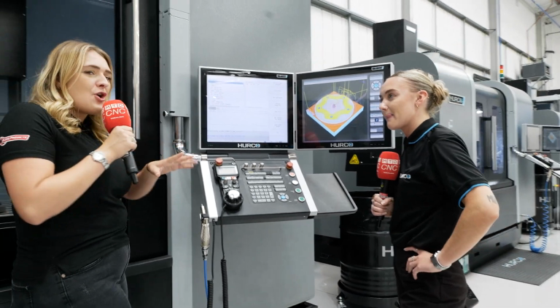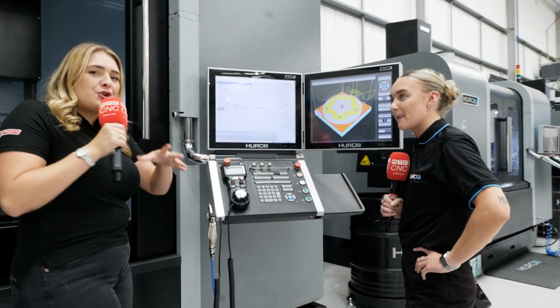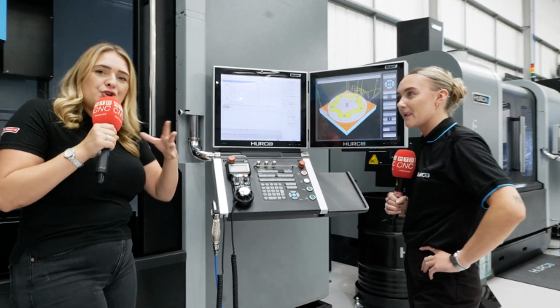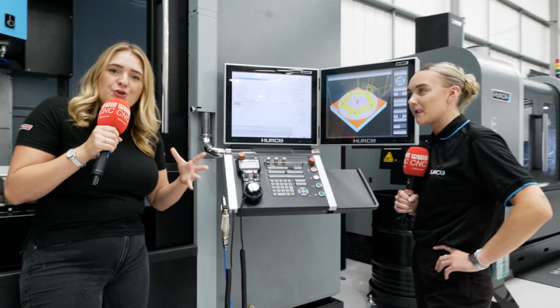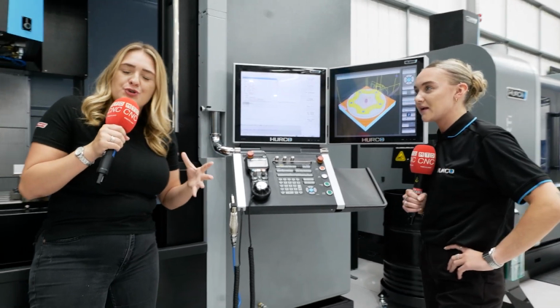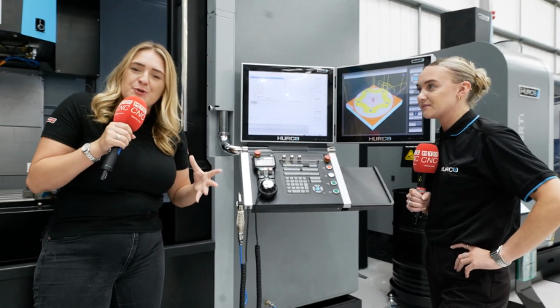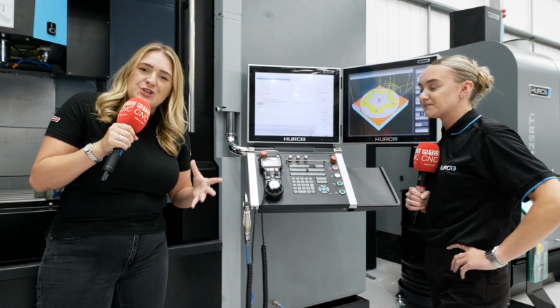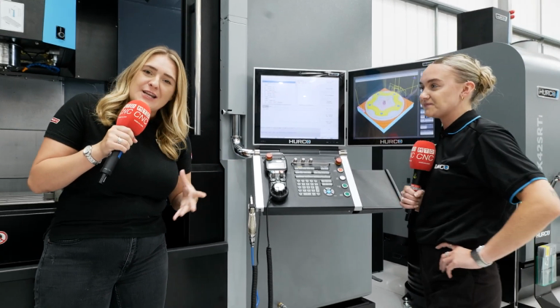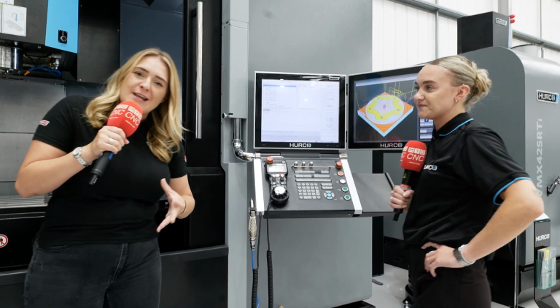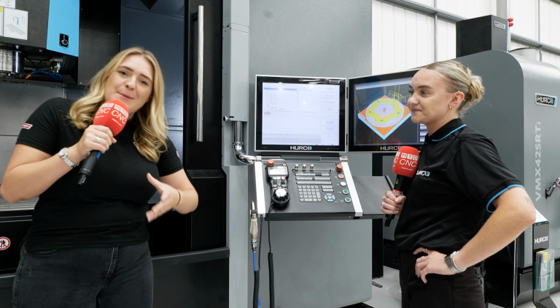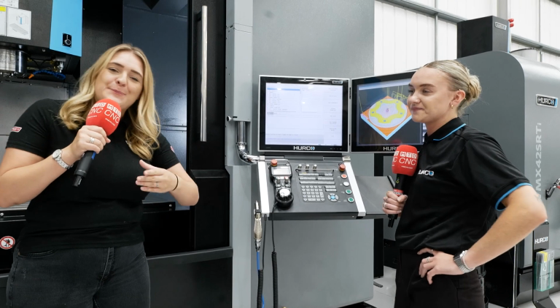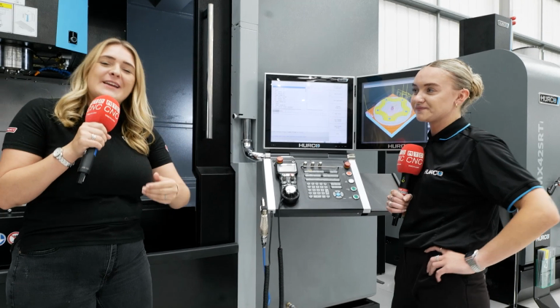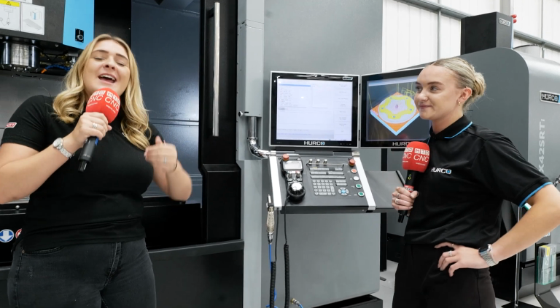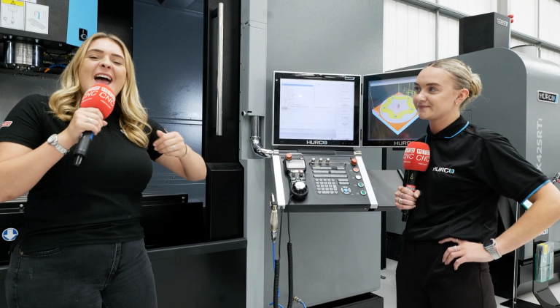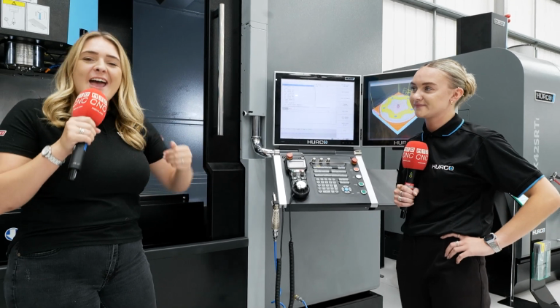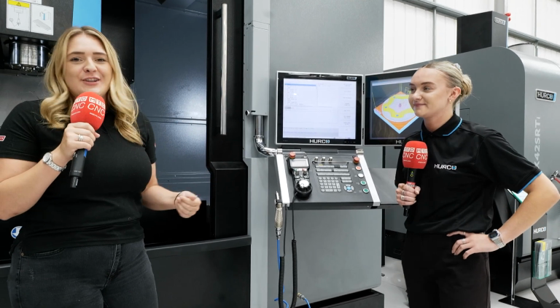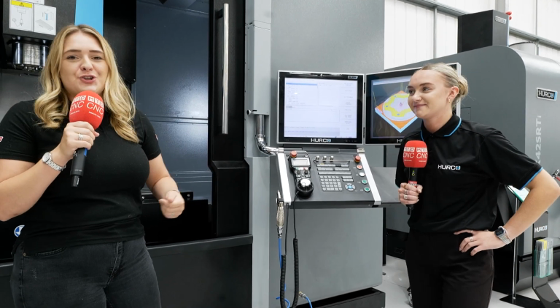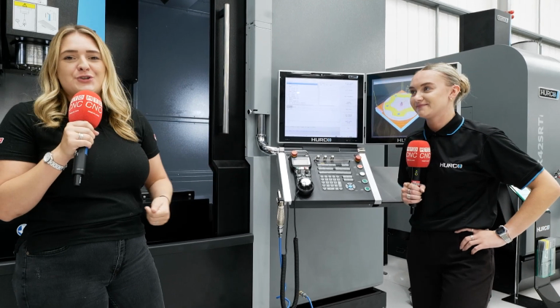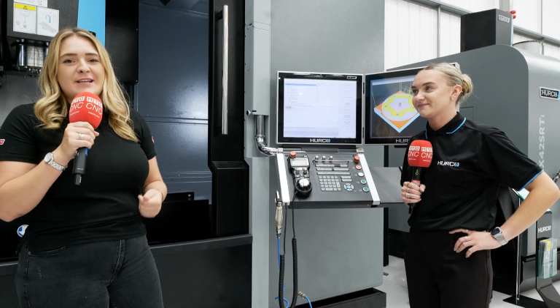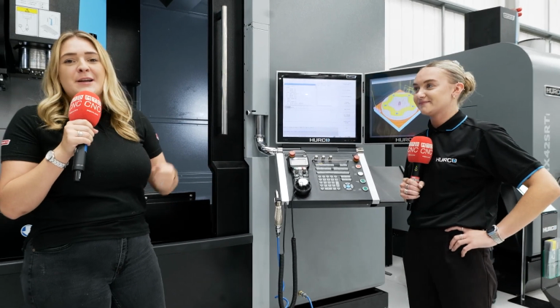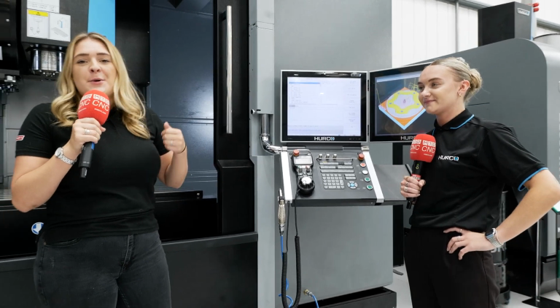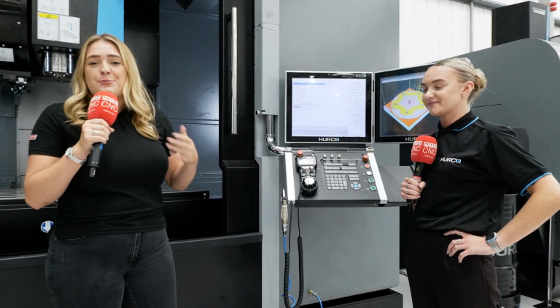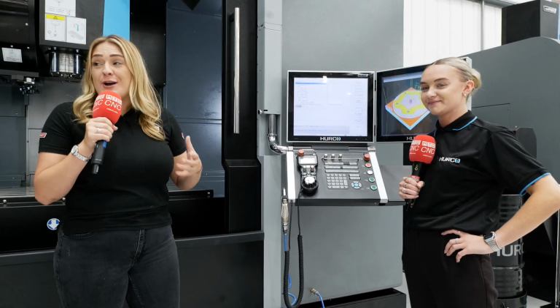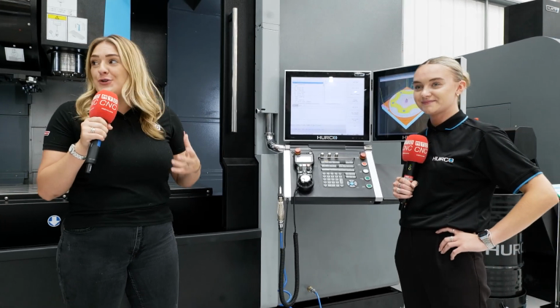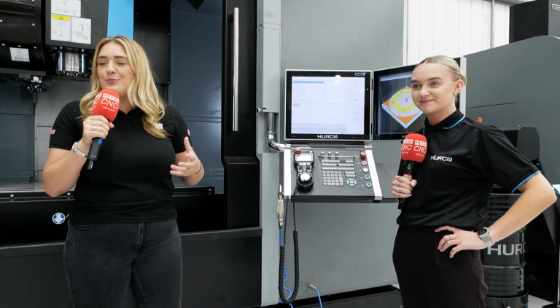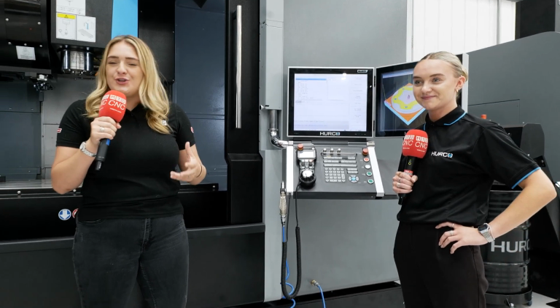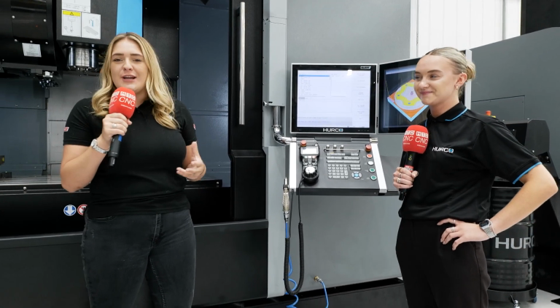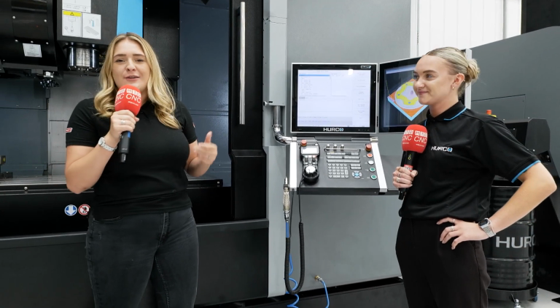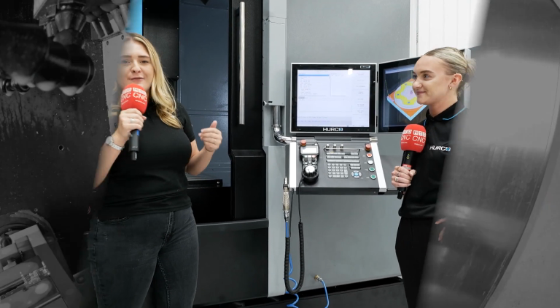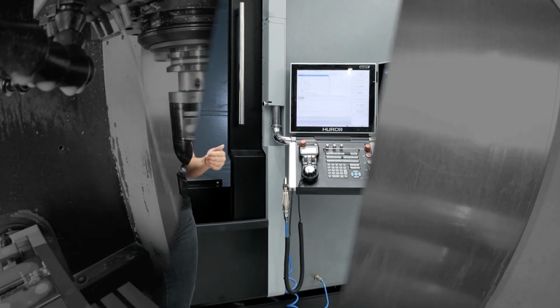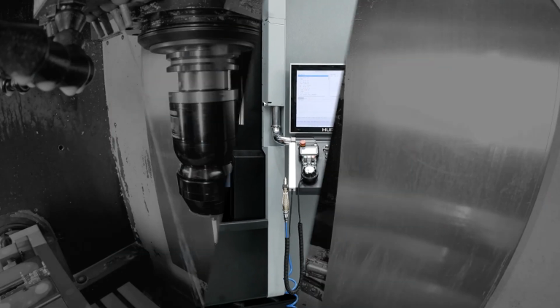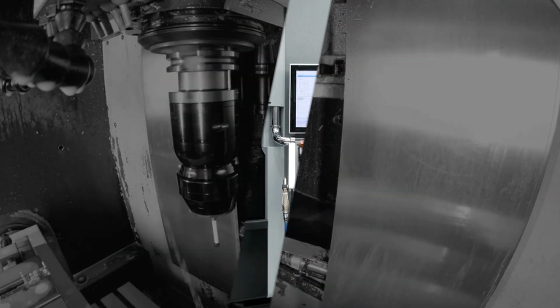So basically, we've got a huge machine here — big, heavy-duty, brand-new machine from Herco.